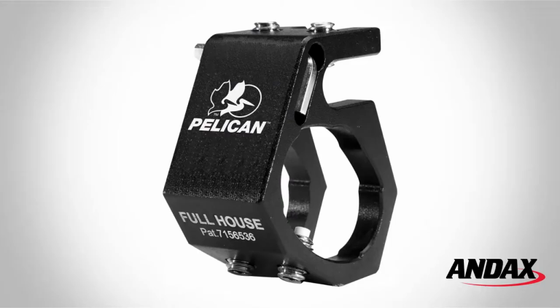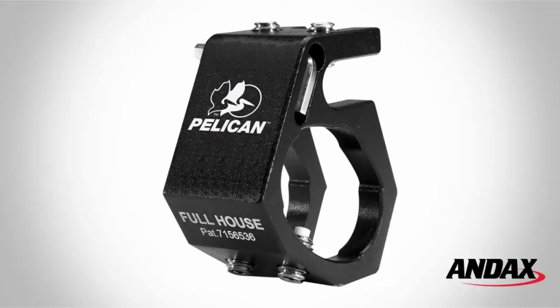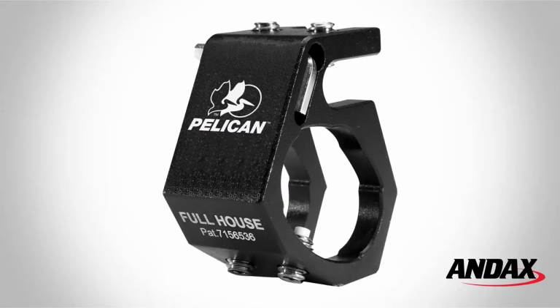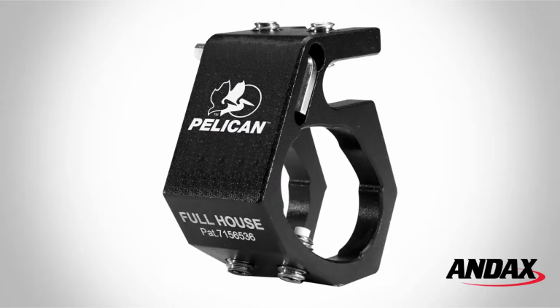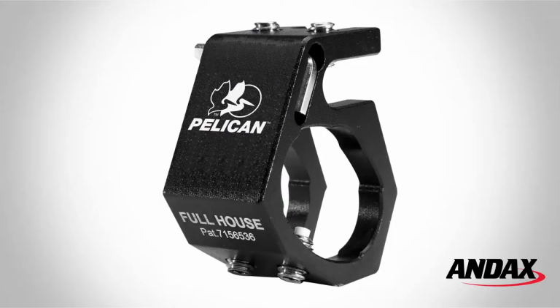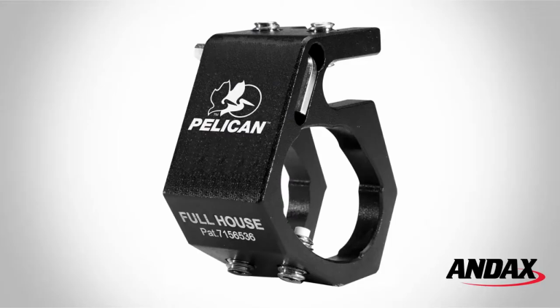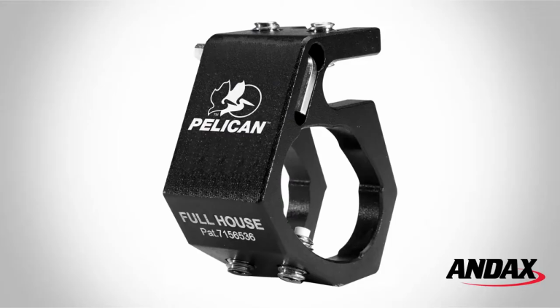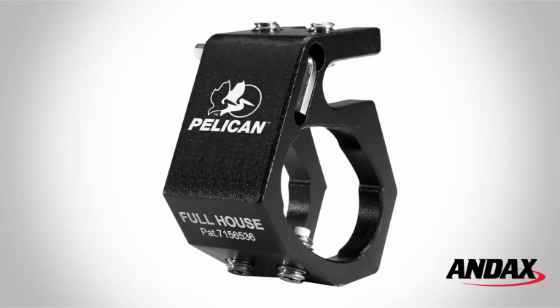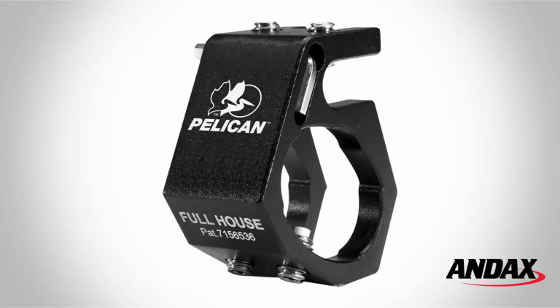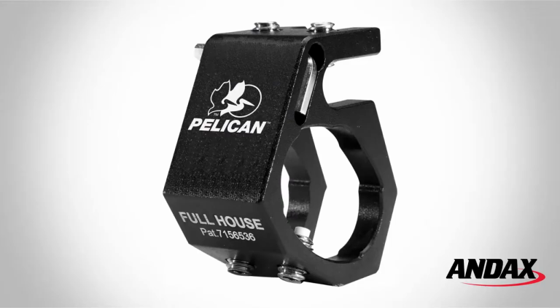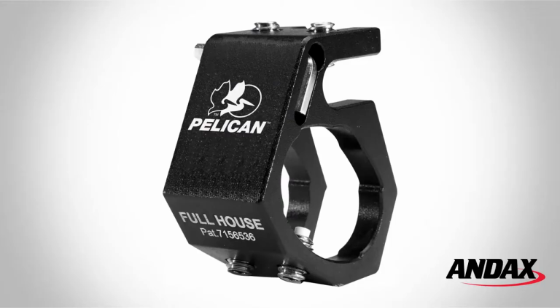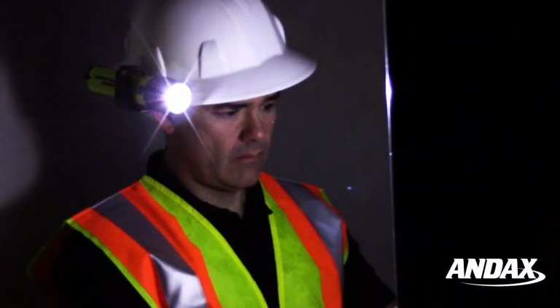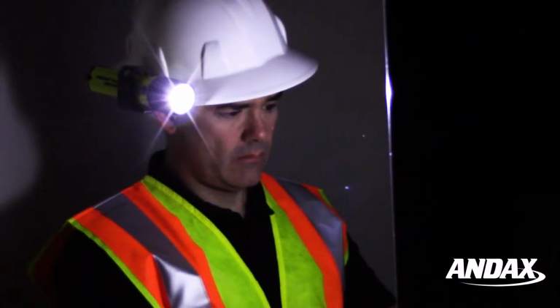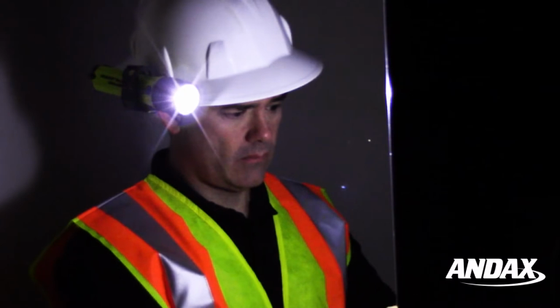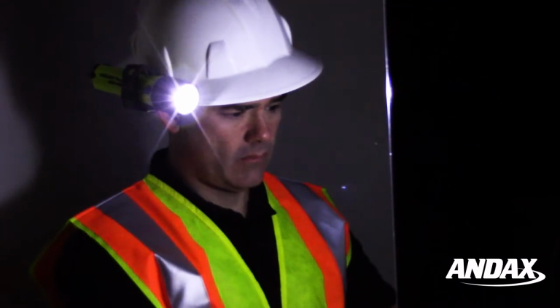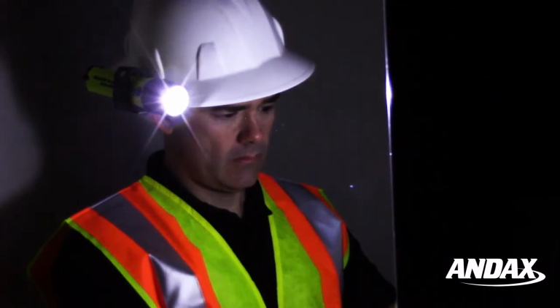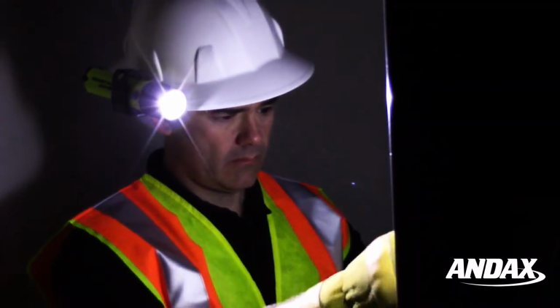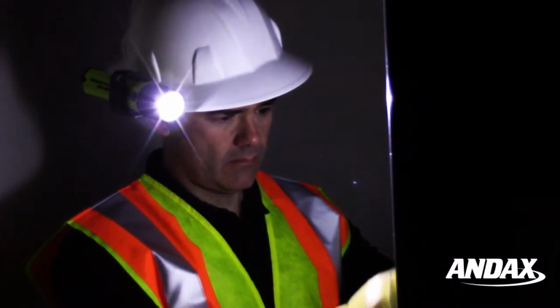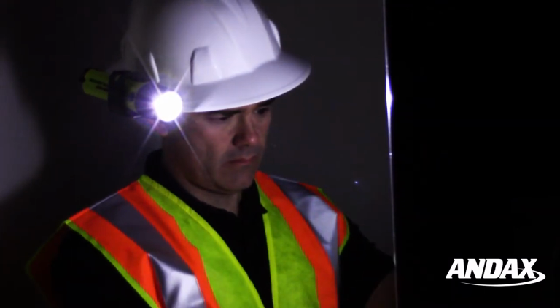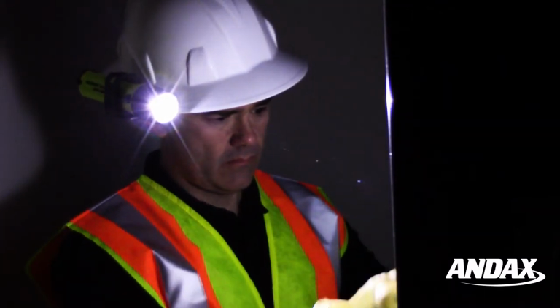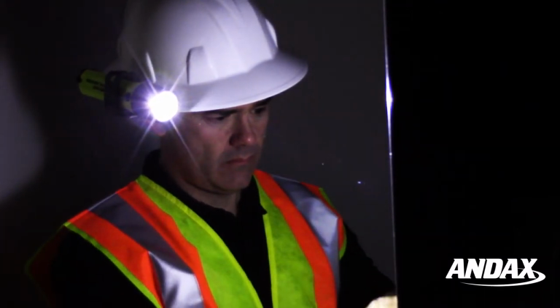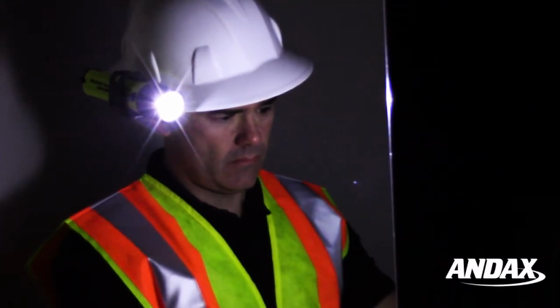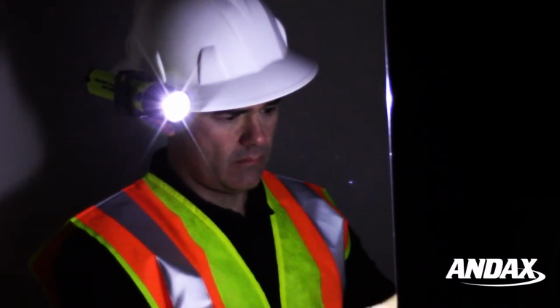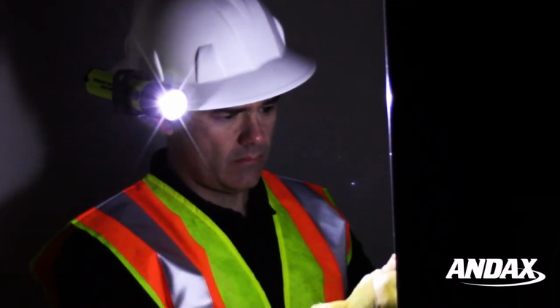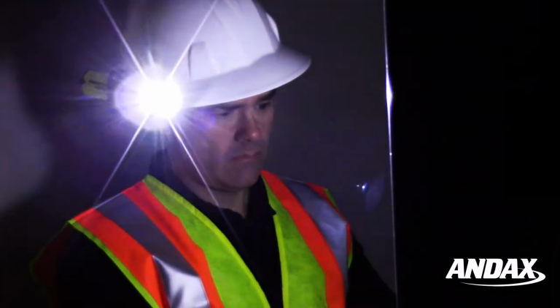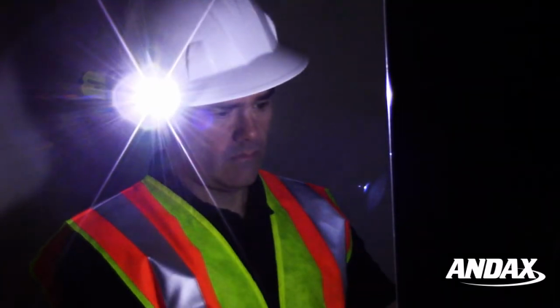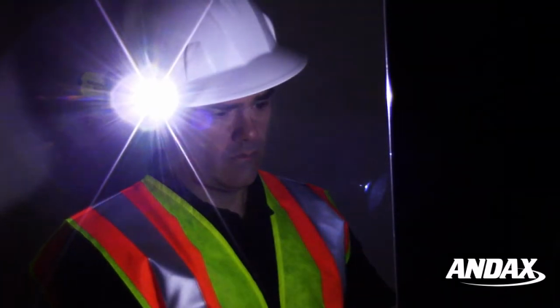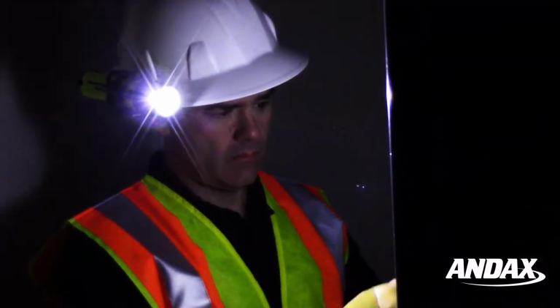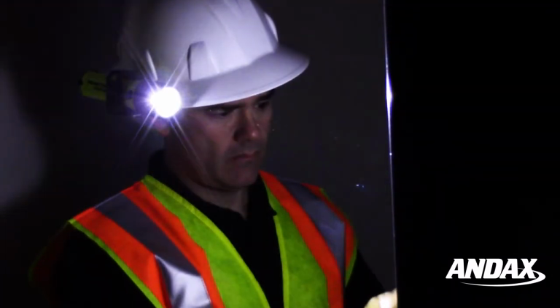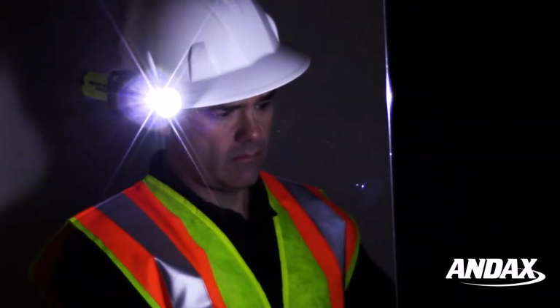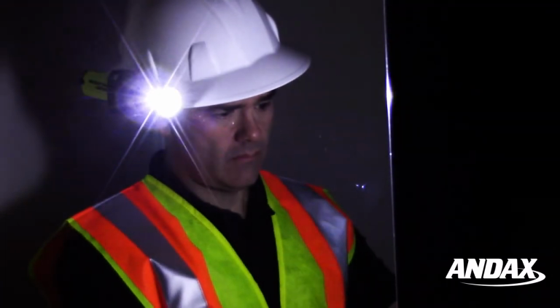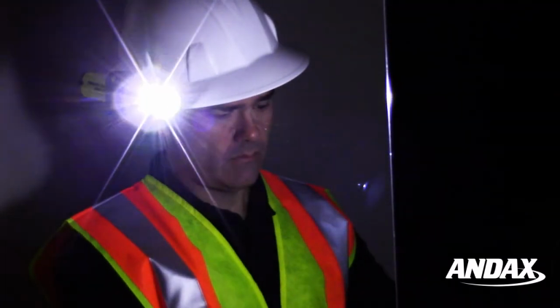The Full House Blackjack helmet holder works with the Stealthlight 2460 LED as well as 19 other Pelican flashlights.